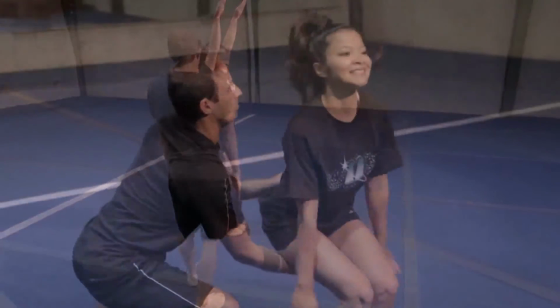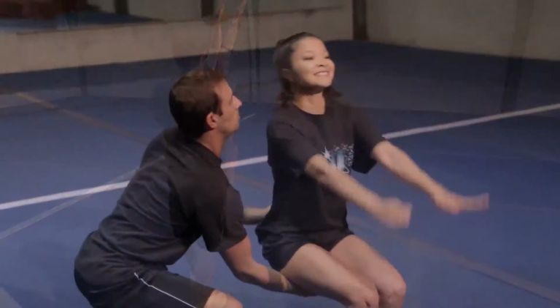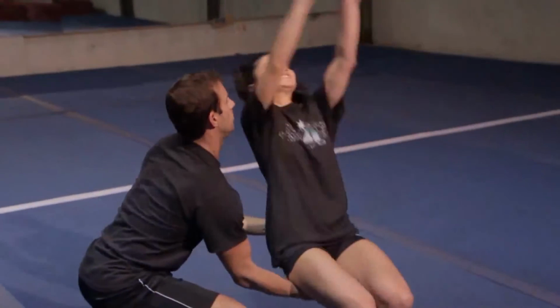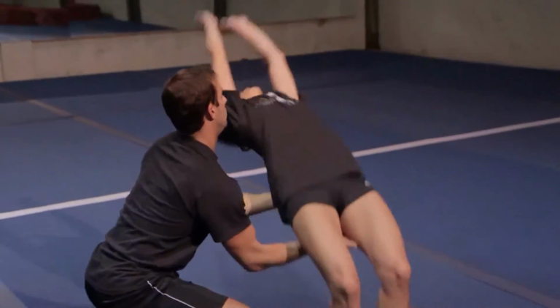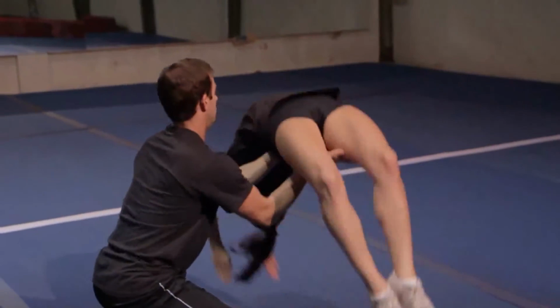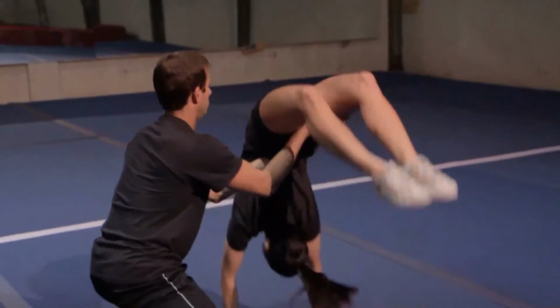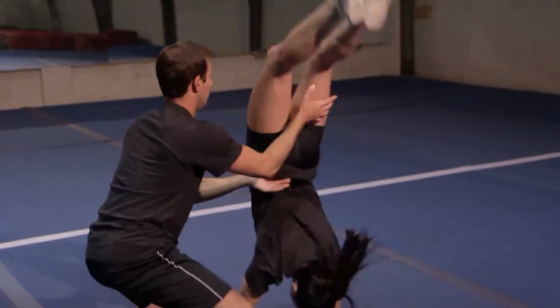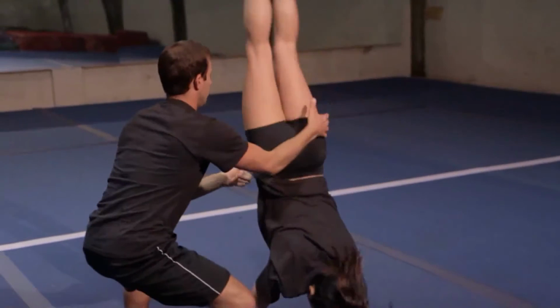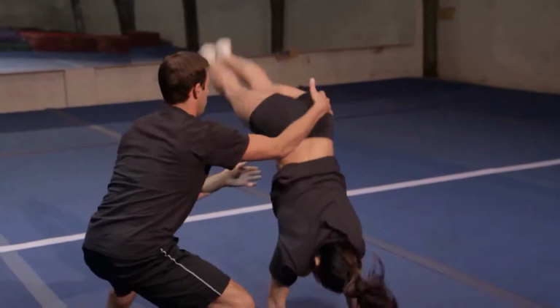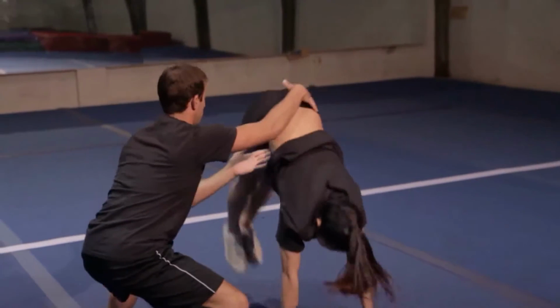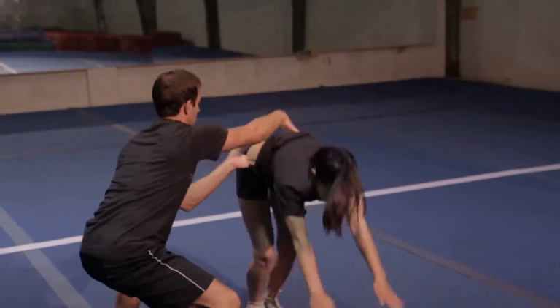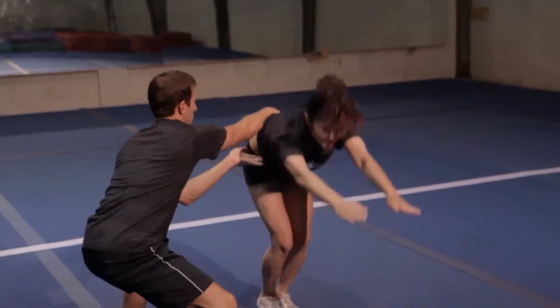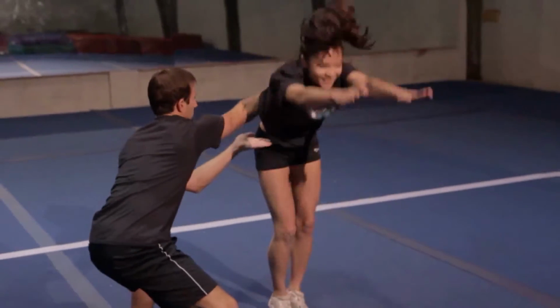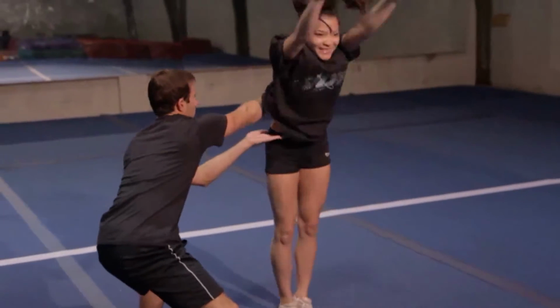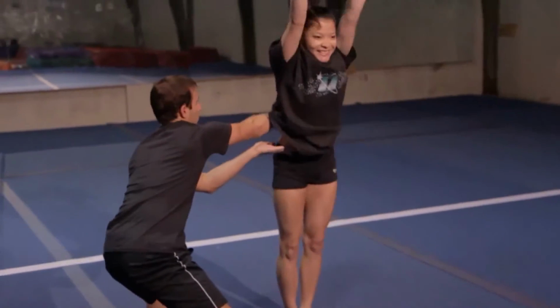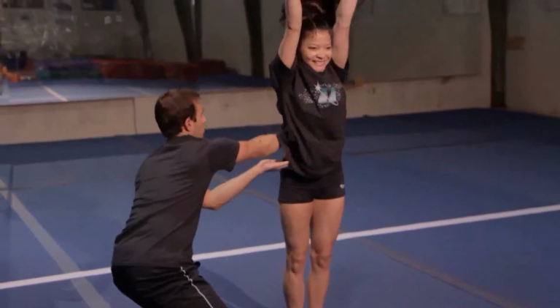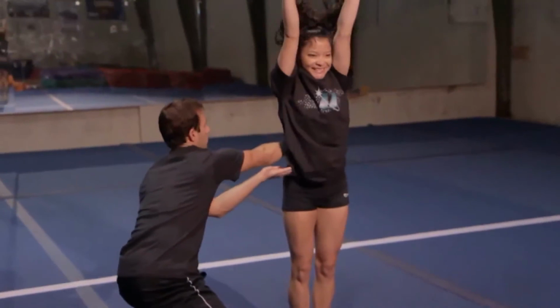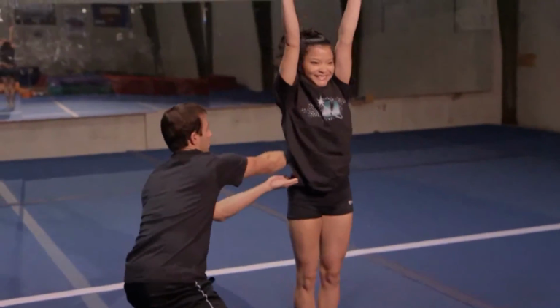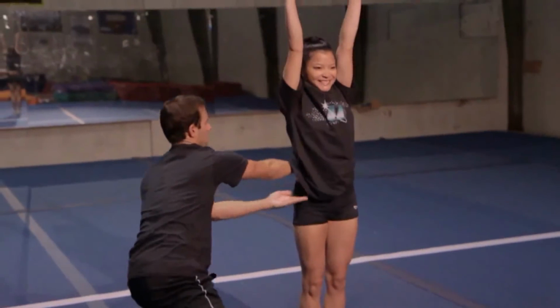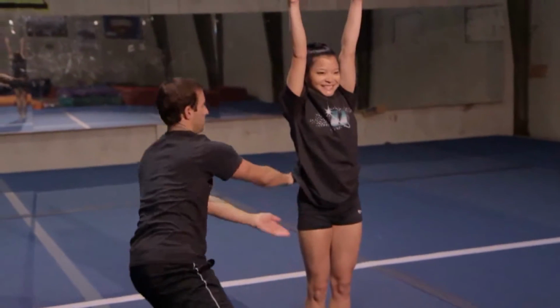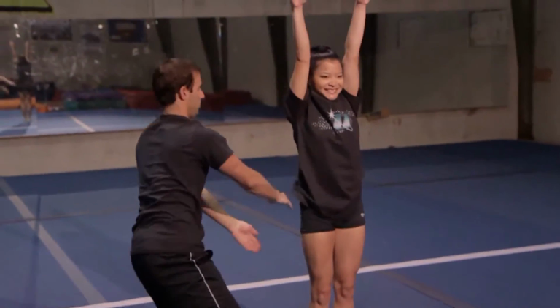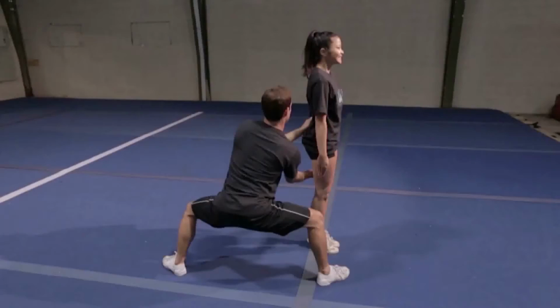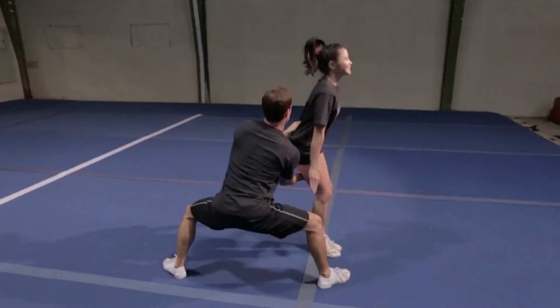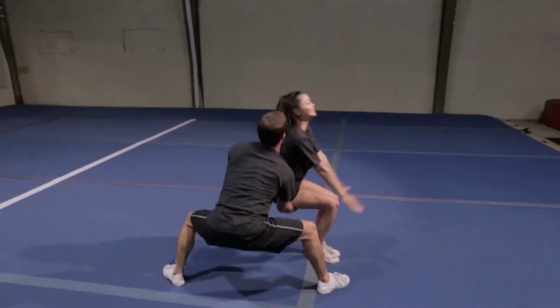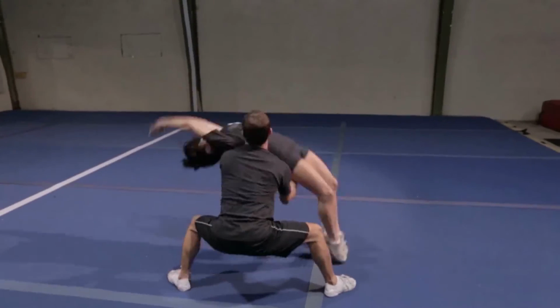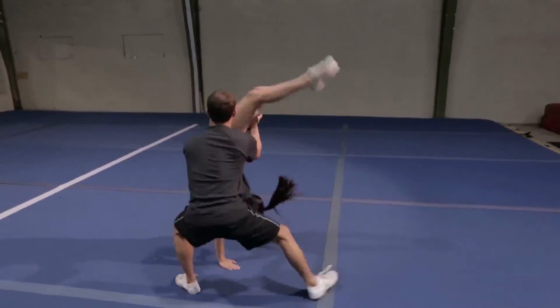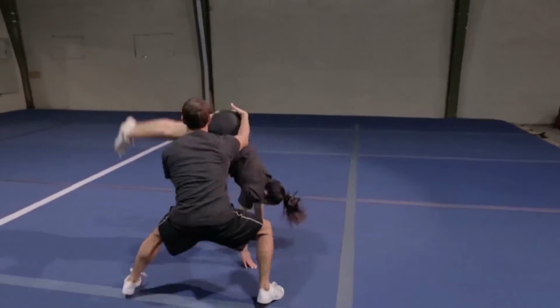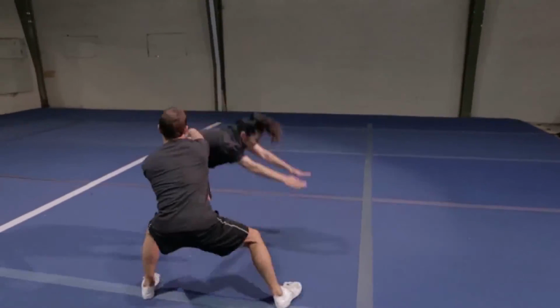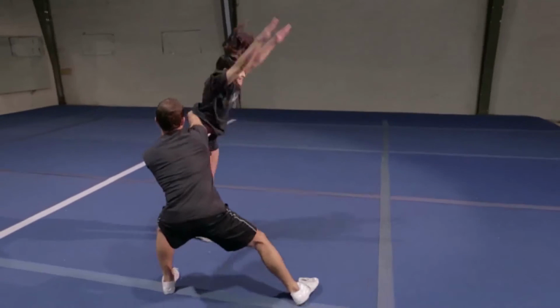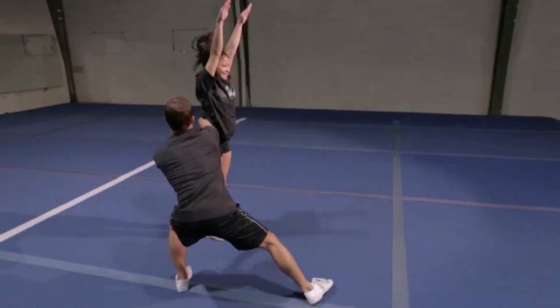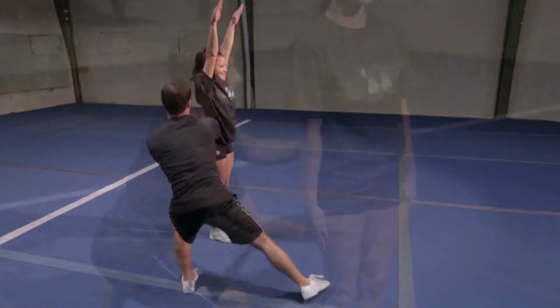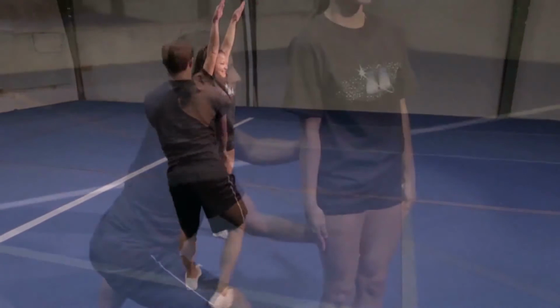Take your far hand, which is on the back of the athlete, and apply slight pressure up, allowing the athlete to get their hips up and over.